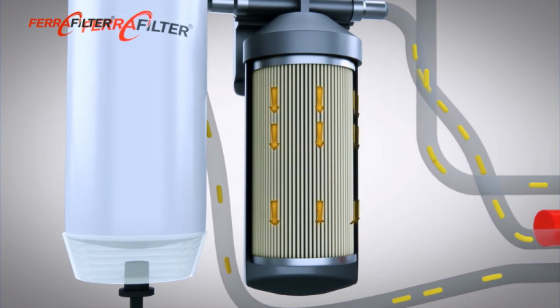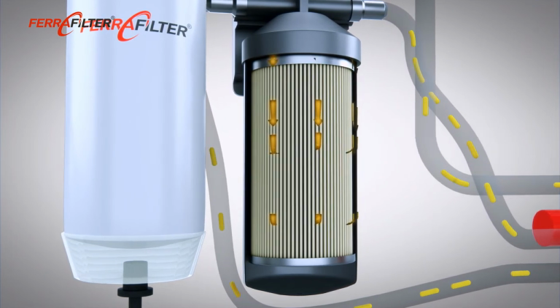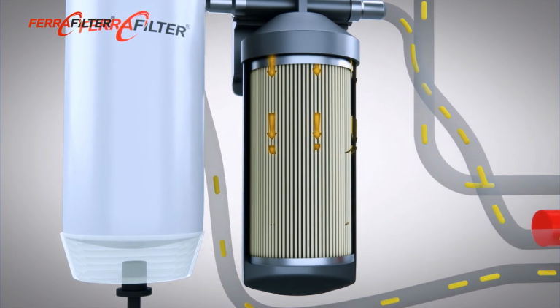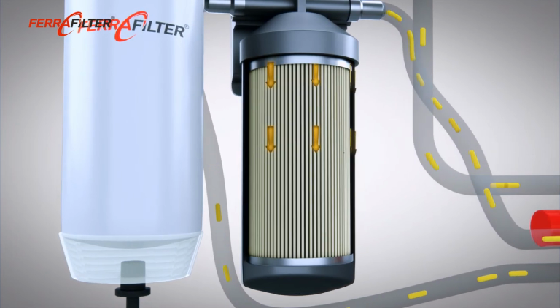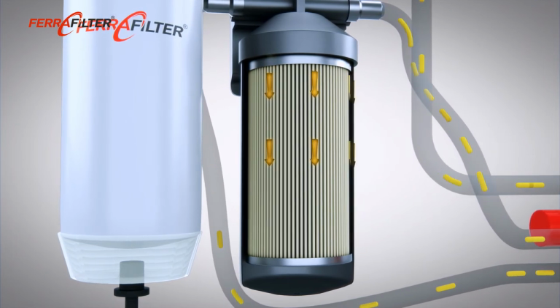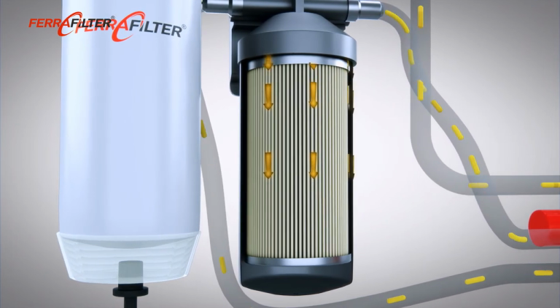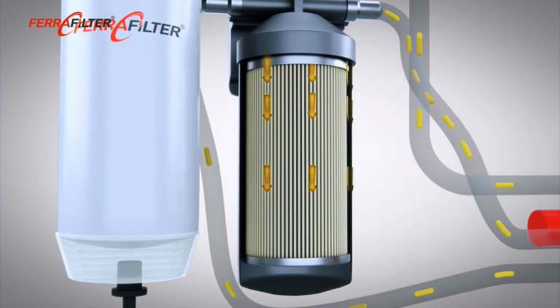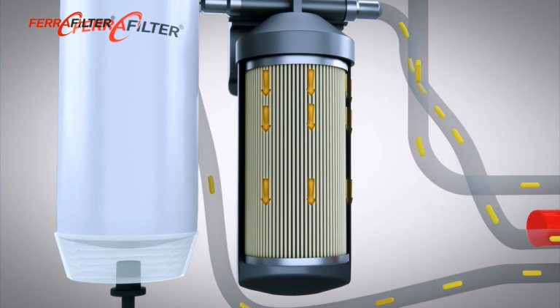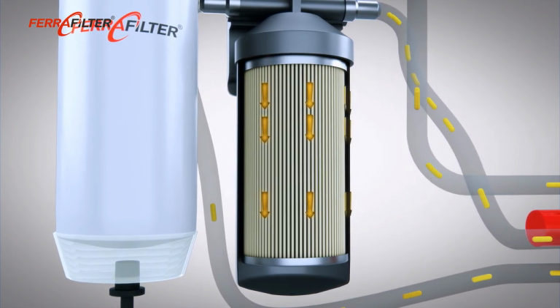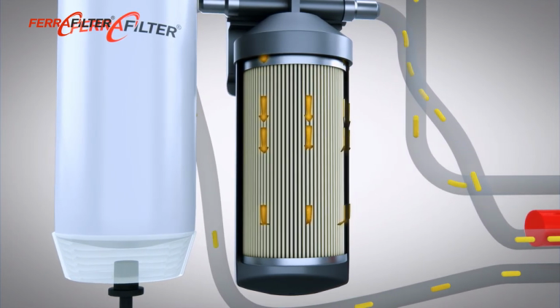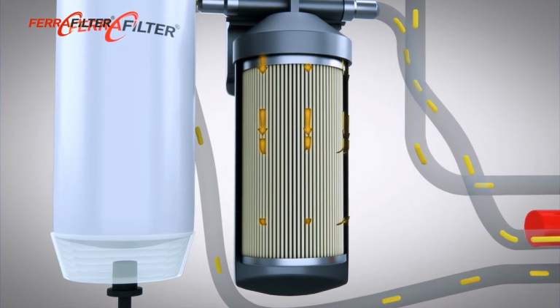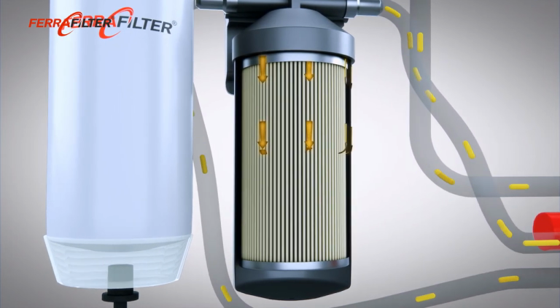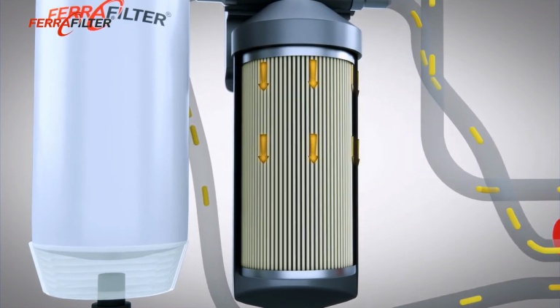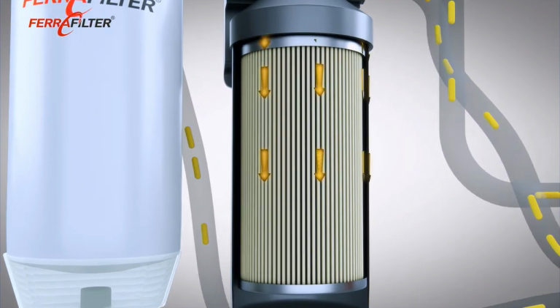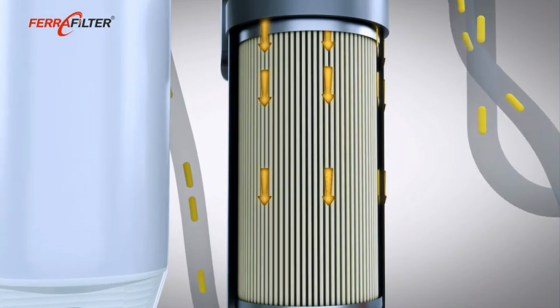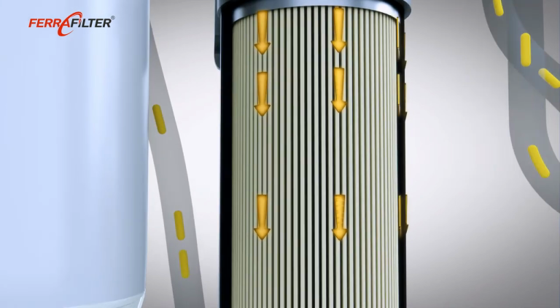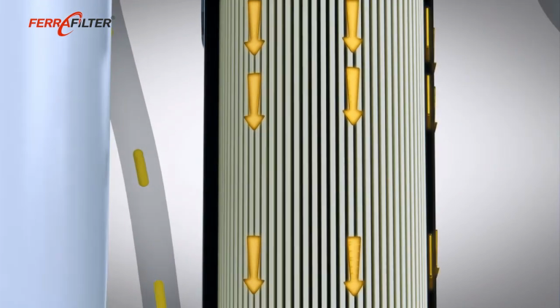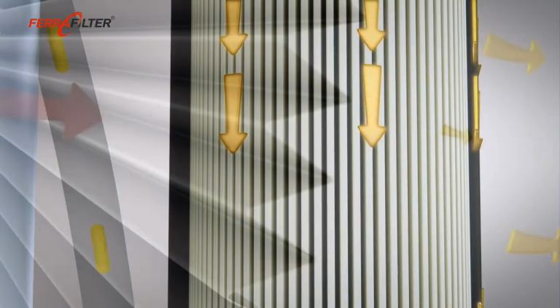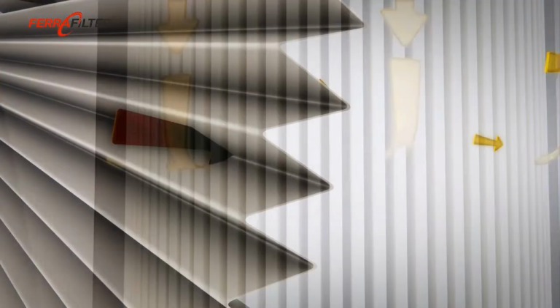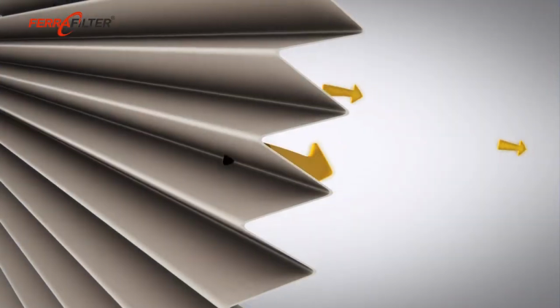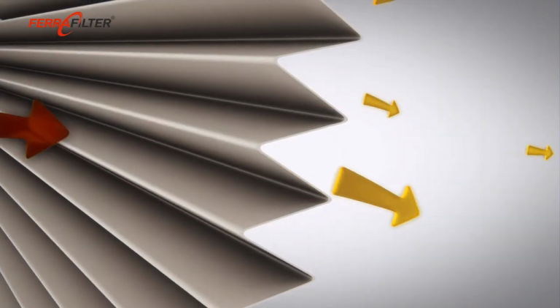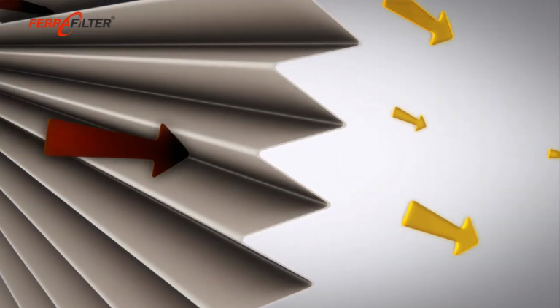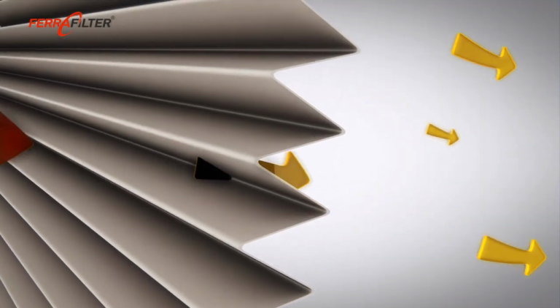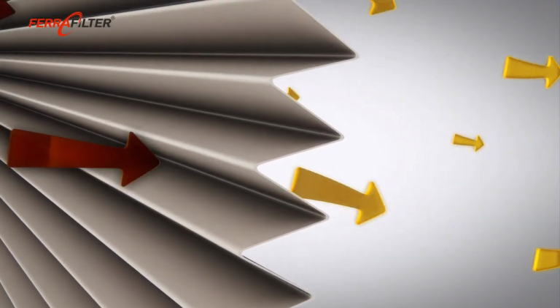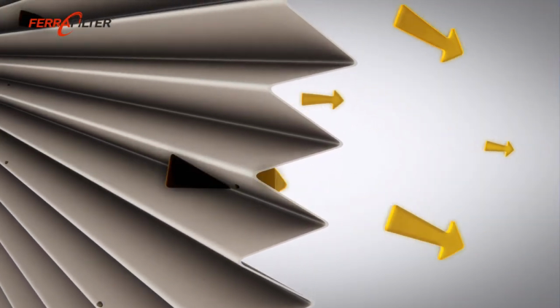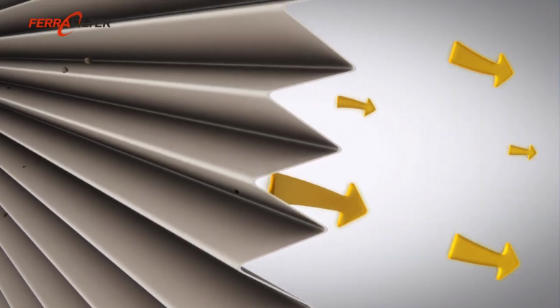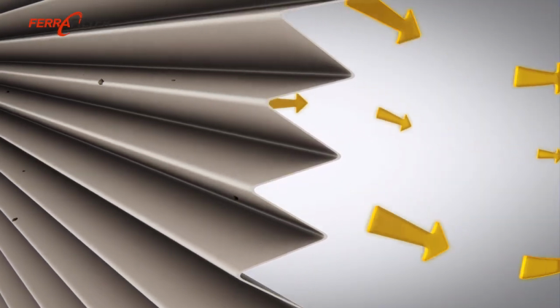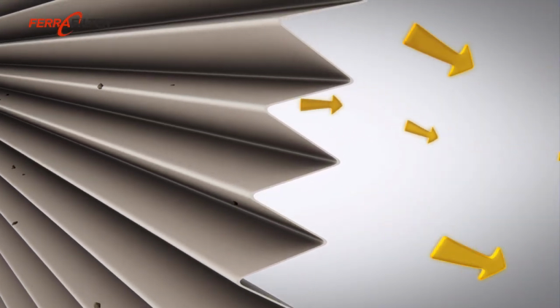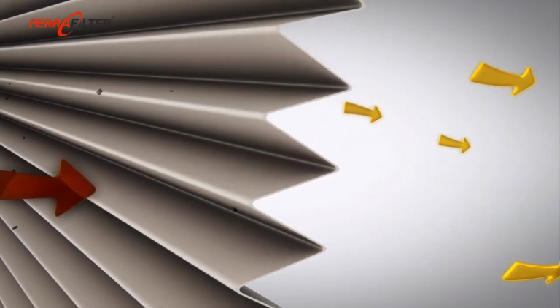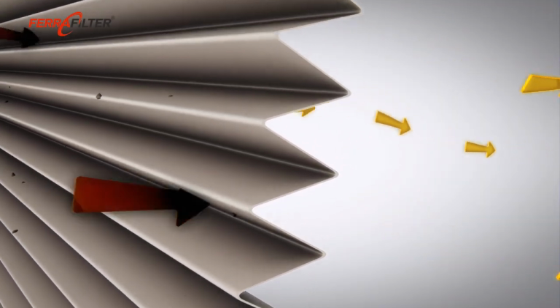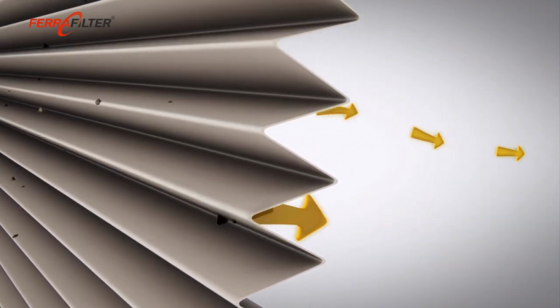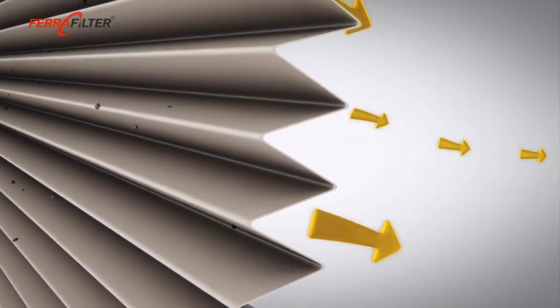The main filter ensures that small particles are not able to damage the injection system.